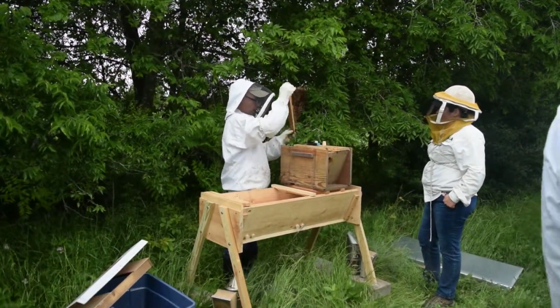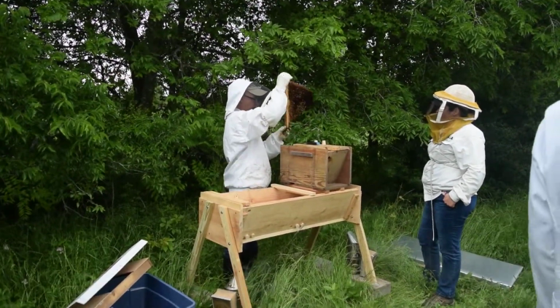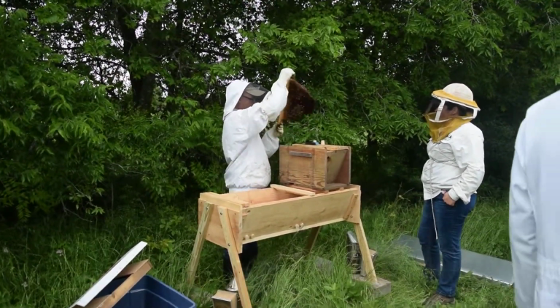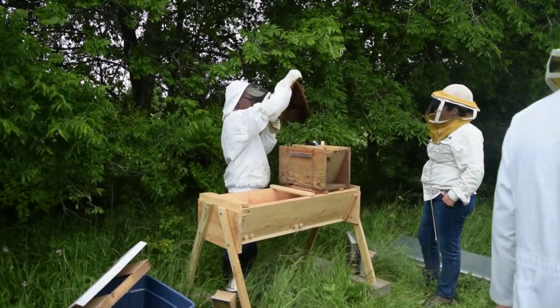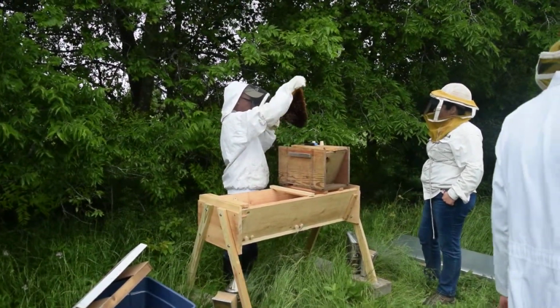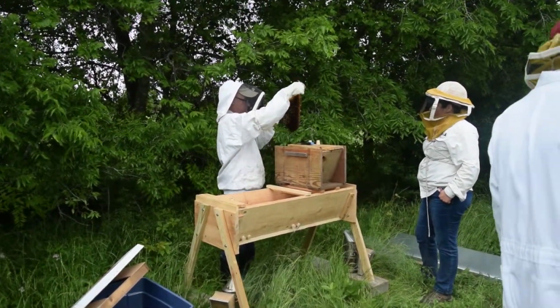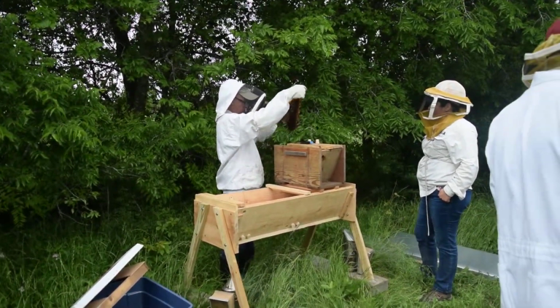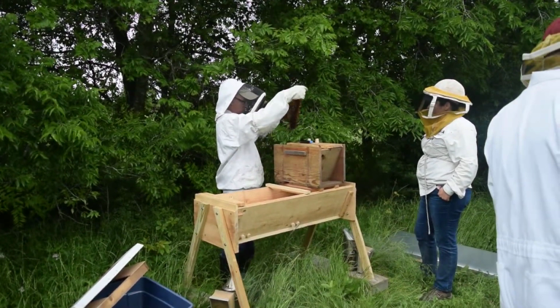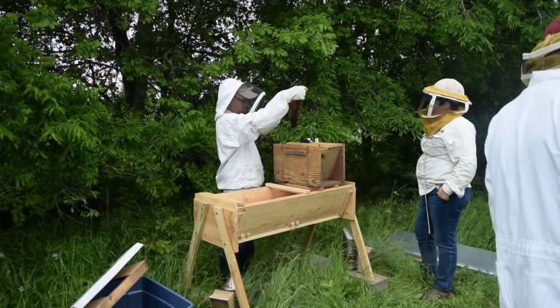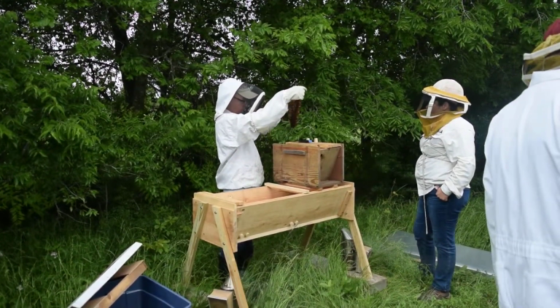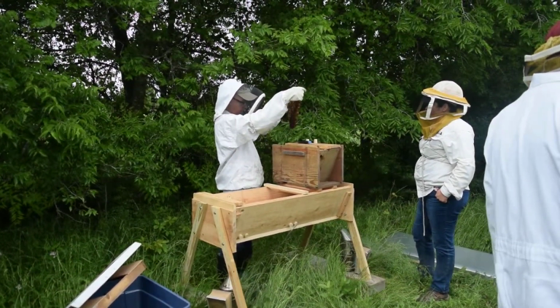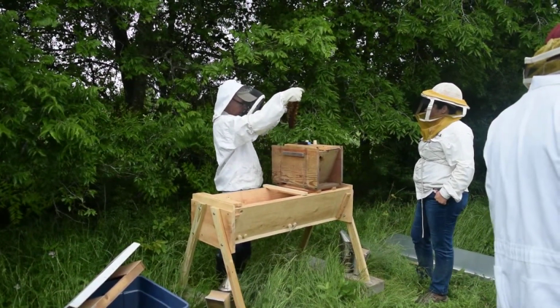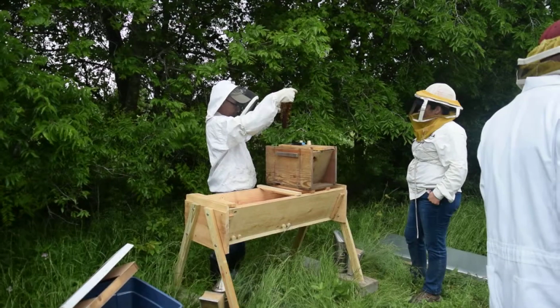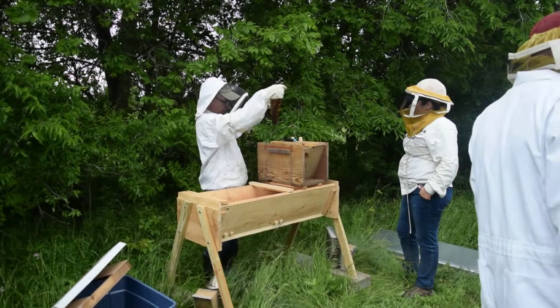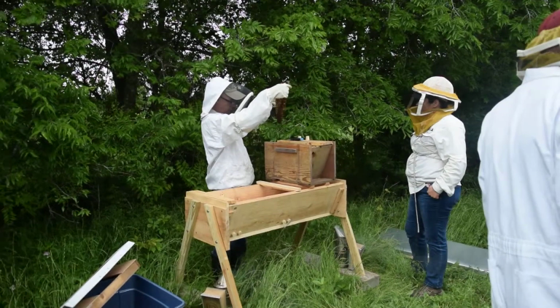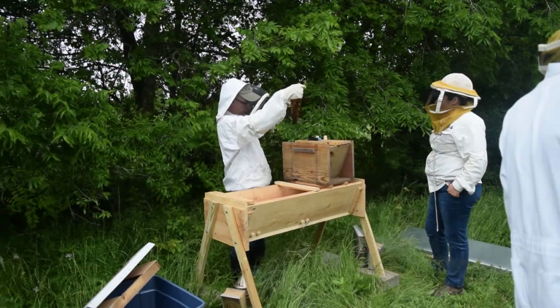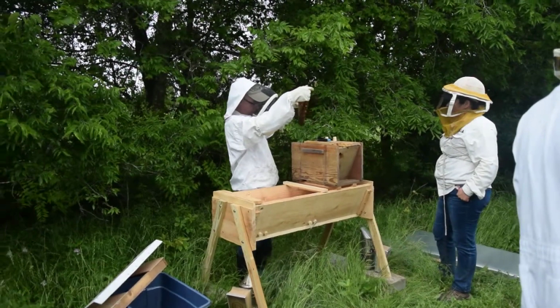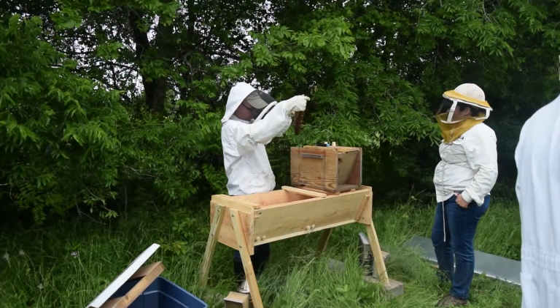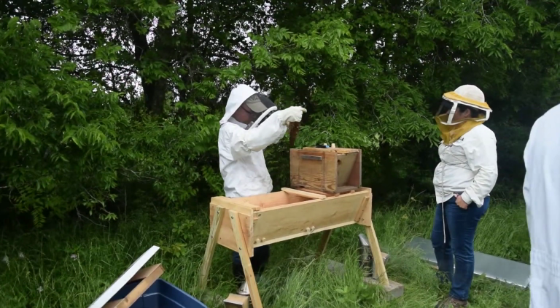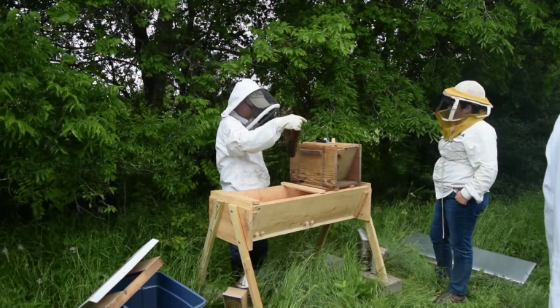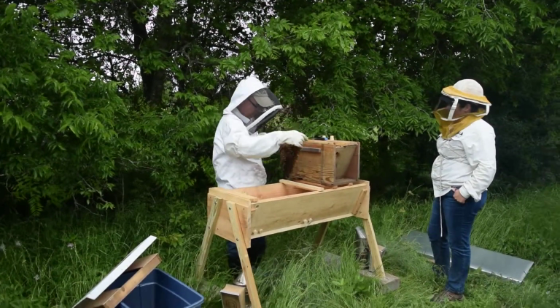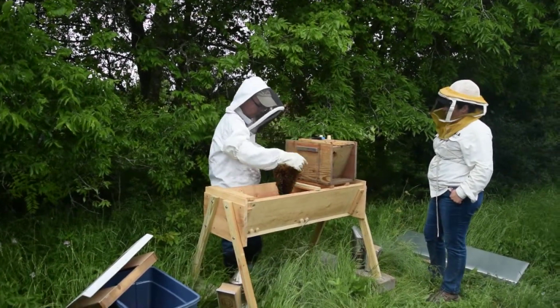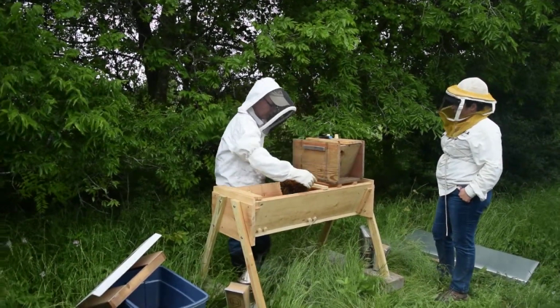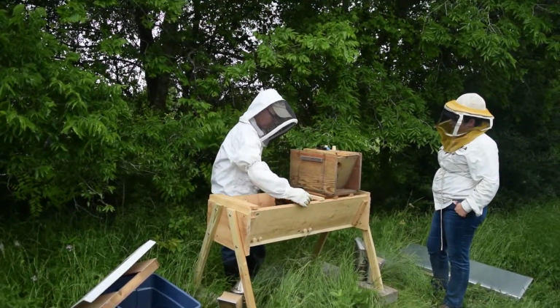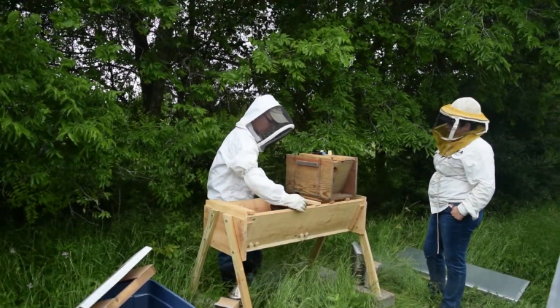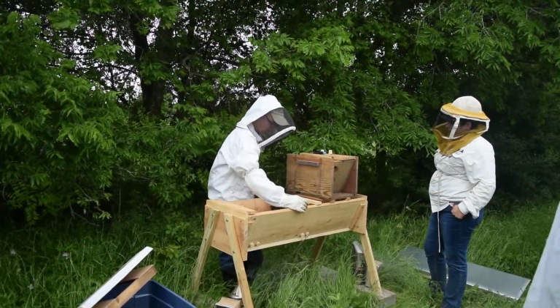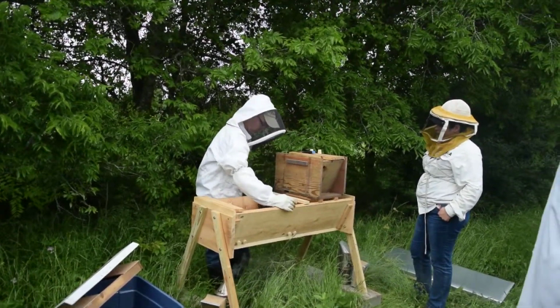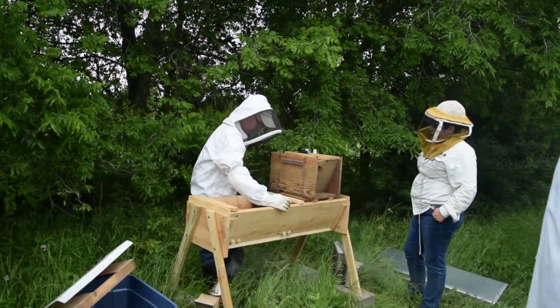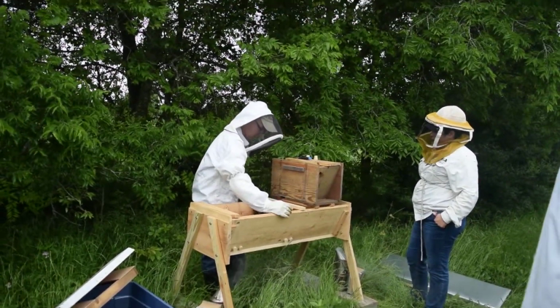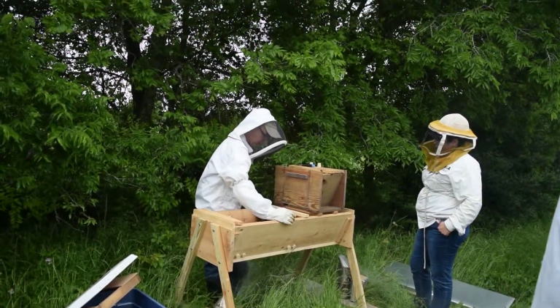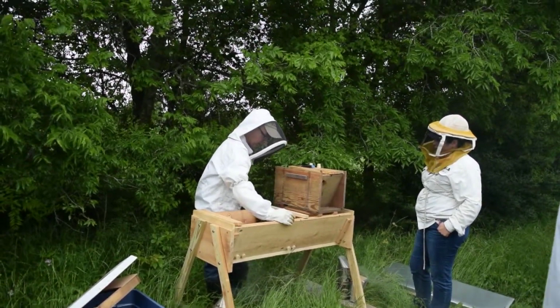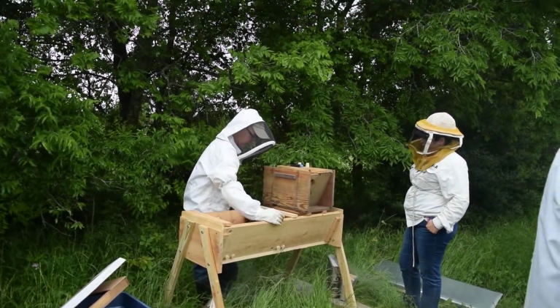There were a lot more bees in here, but because of the rain I haven't been able to watch it closely.